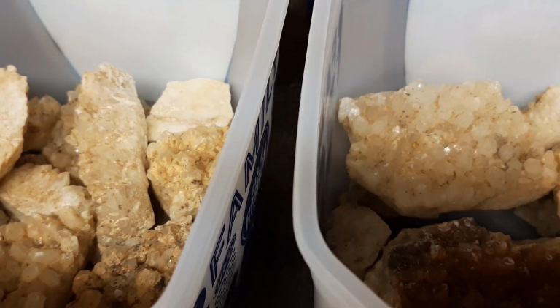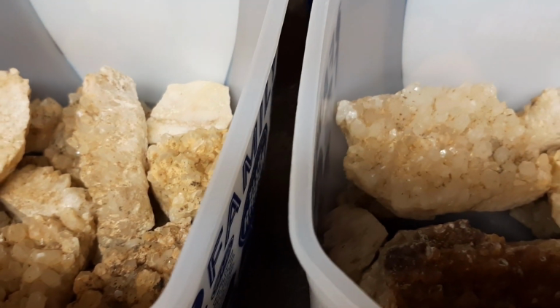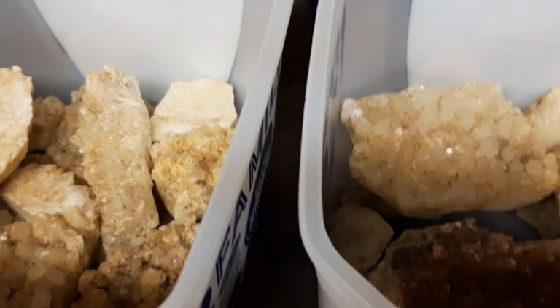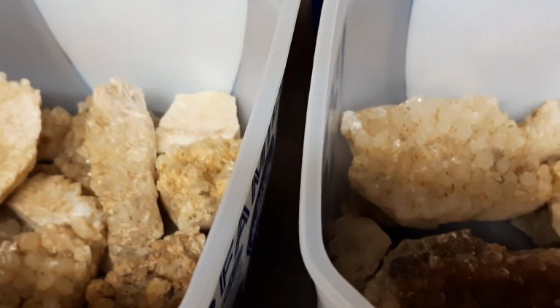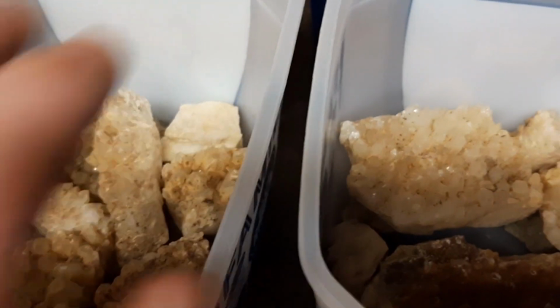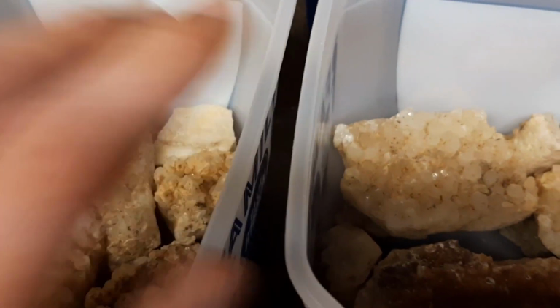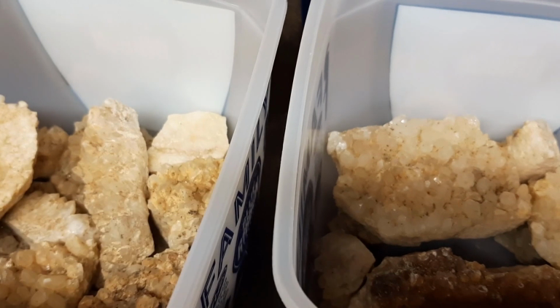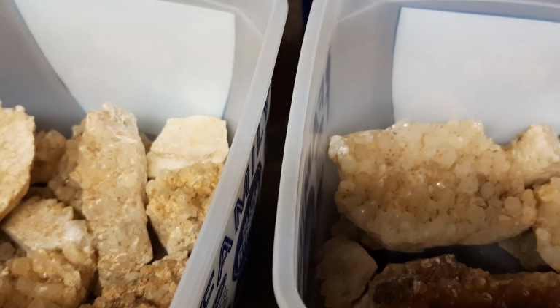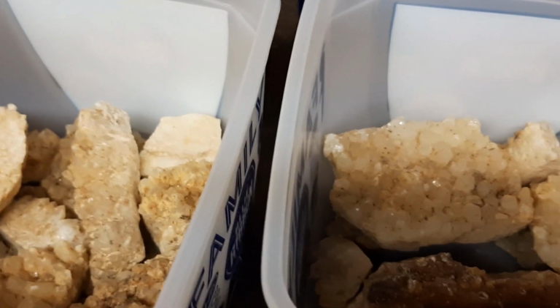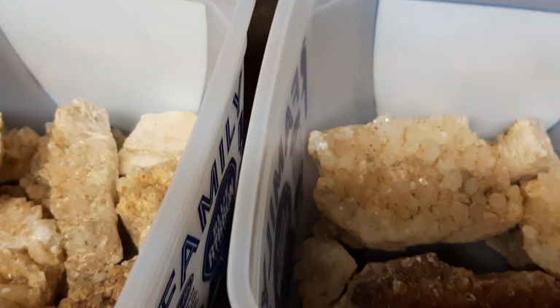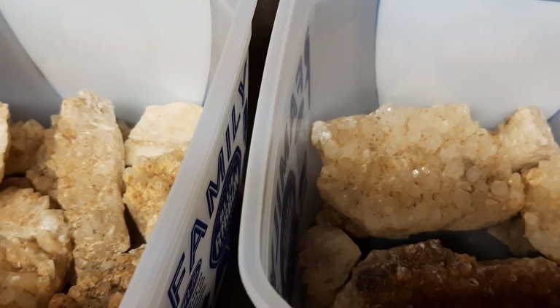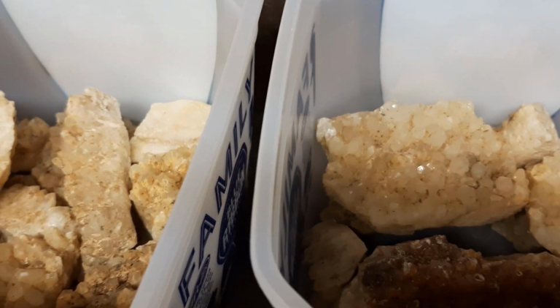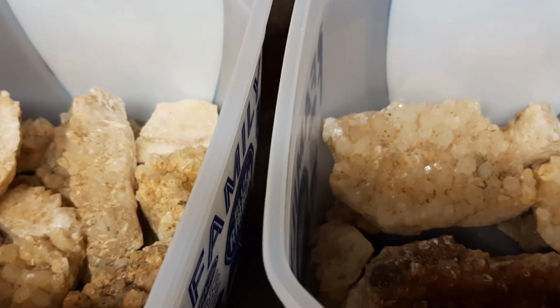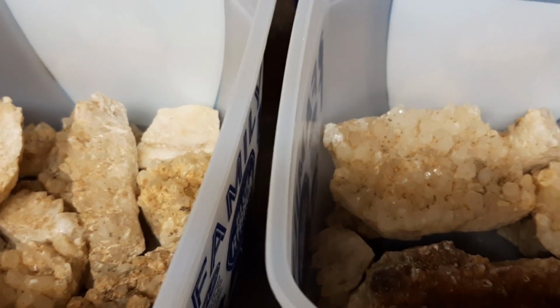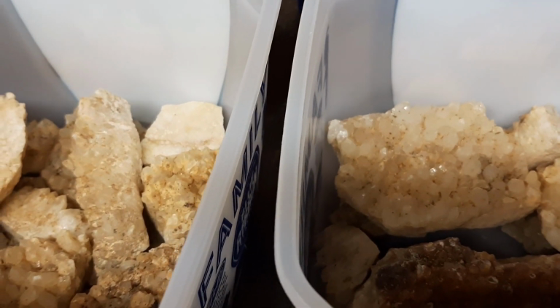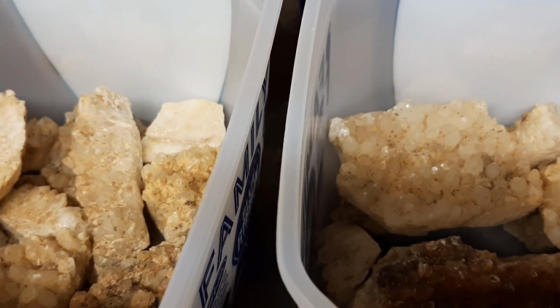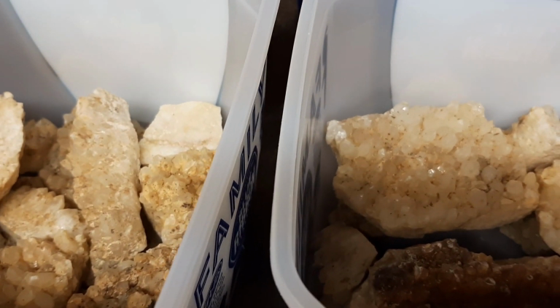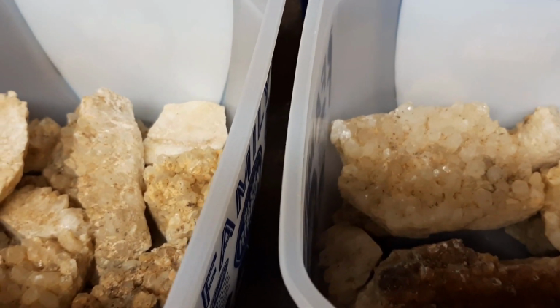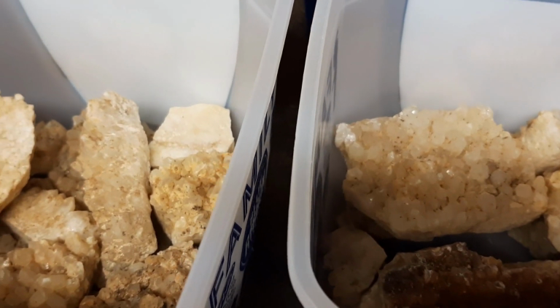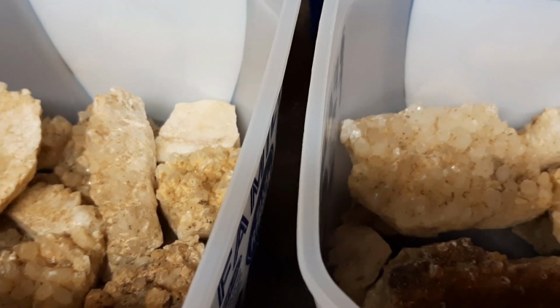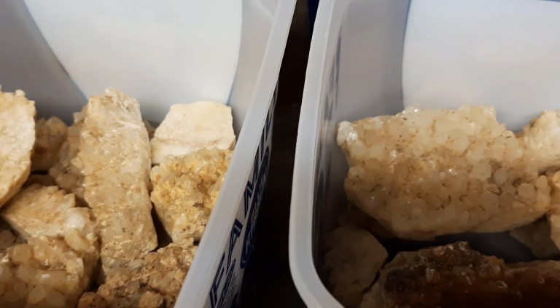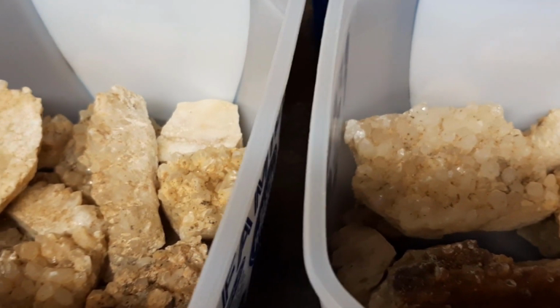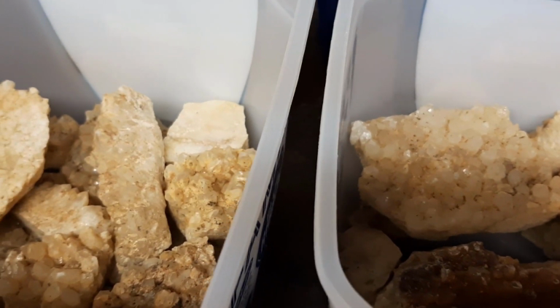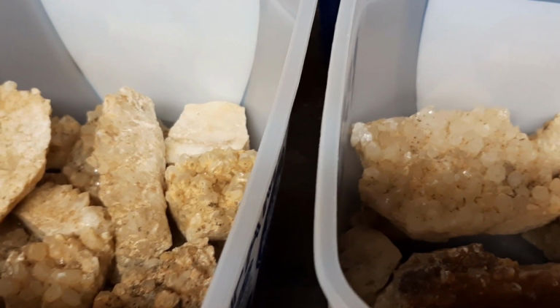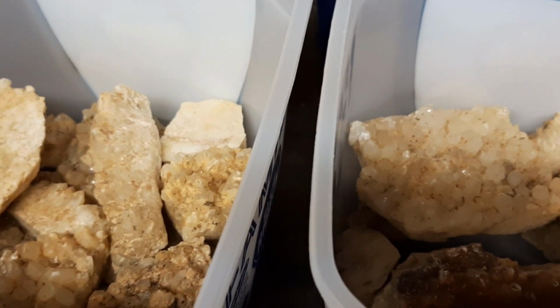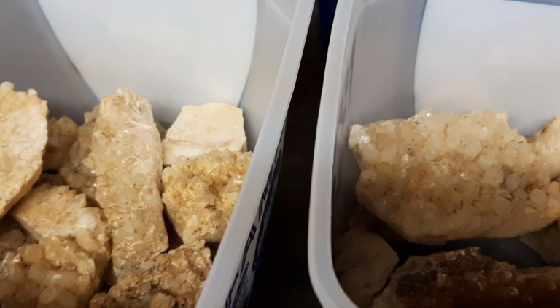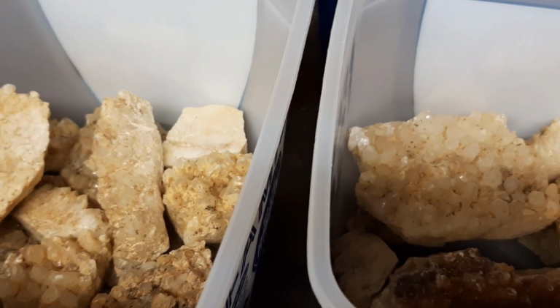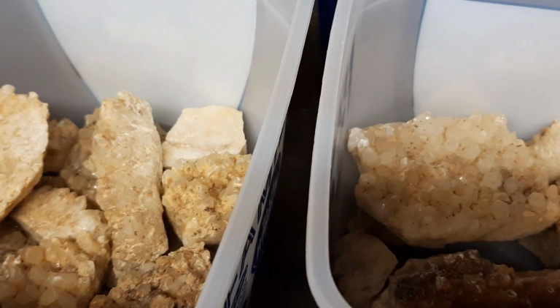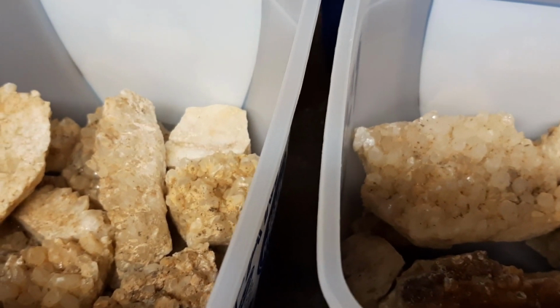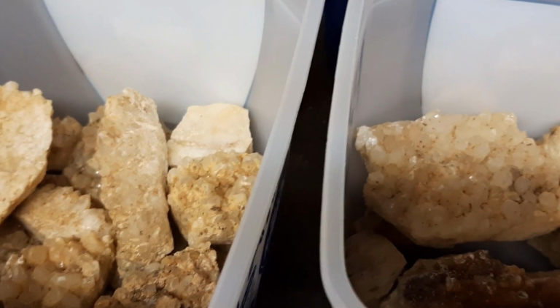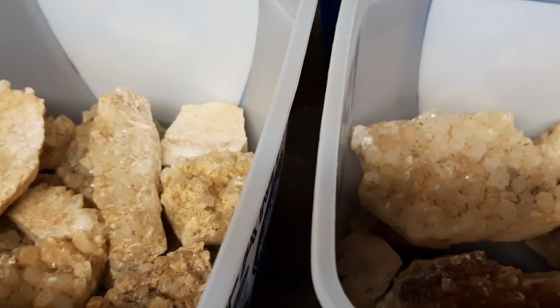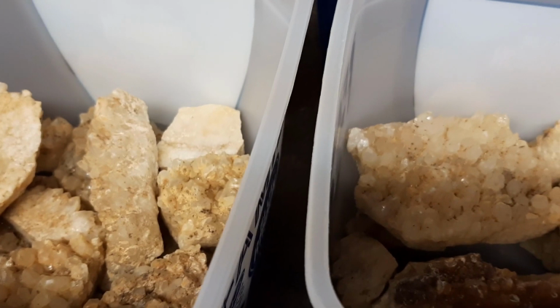What I'm thinking is I'm going to dilute it about 50-50, so about half distilled water and half acid.